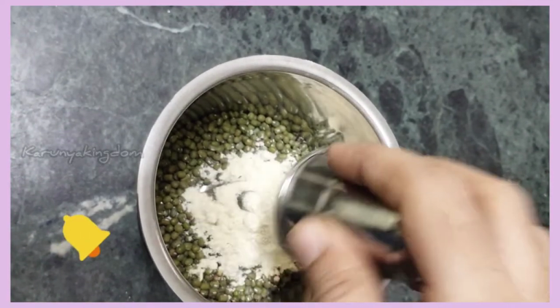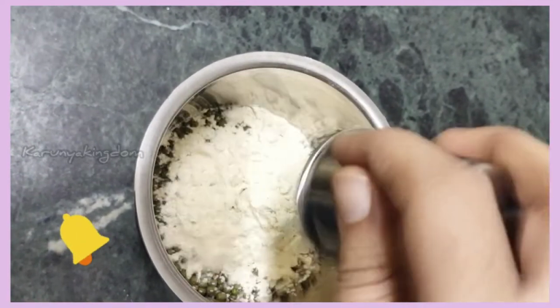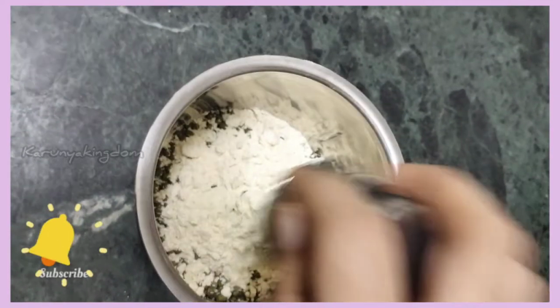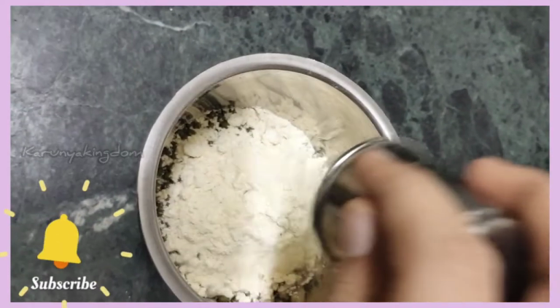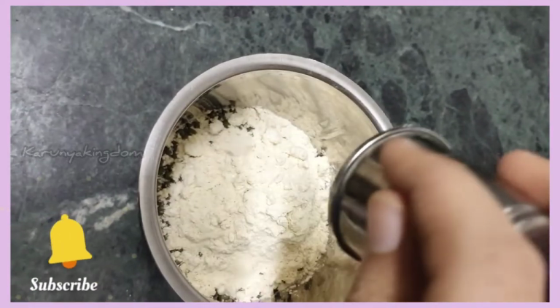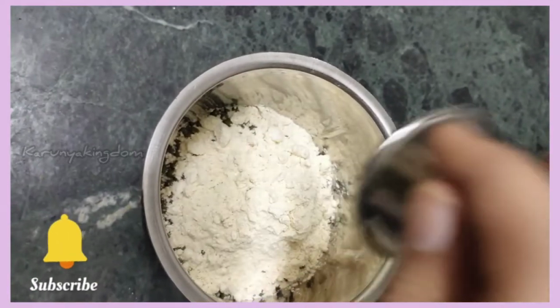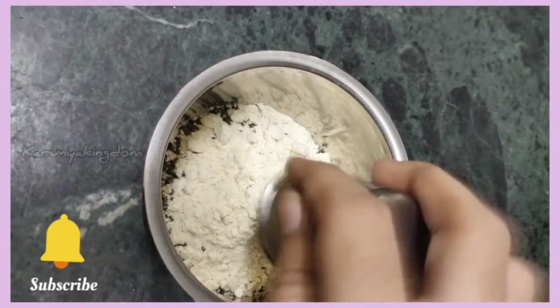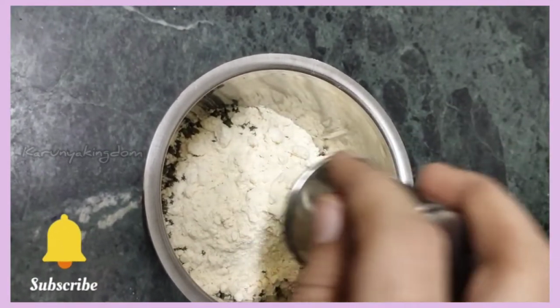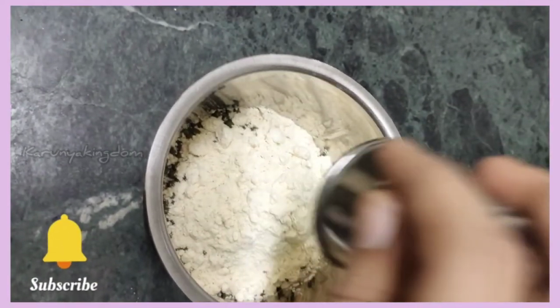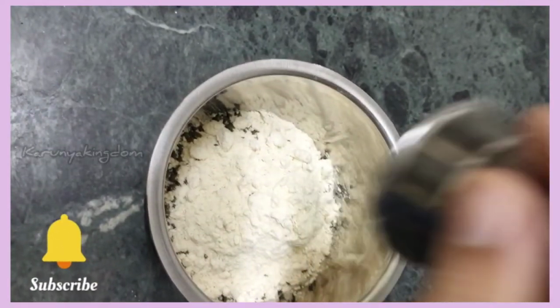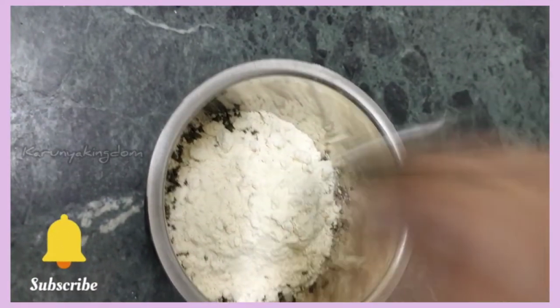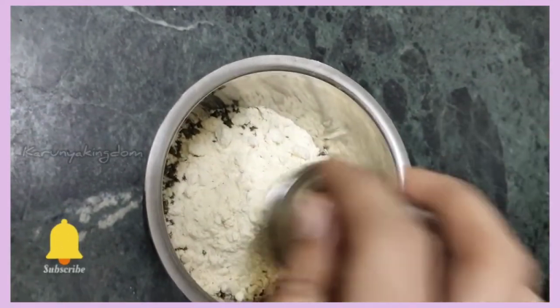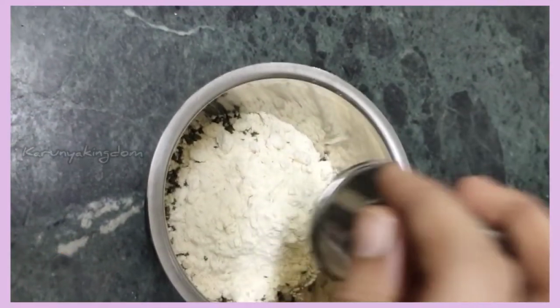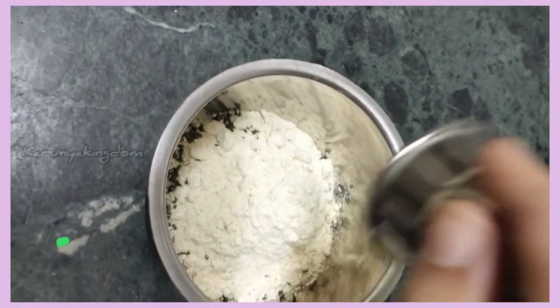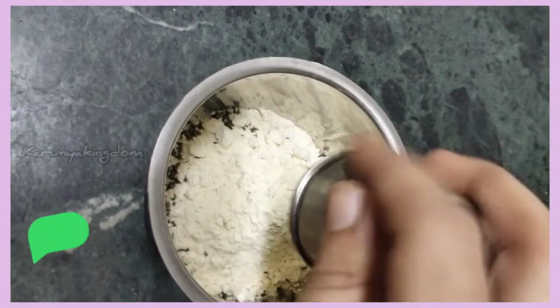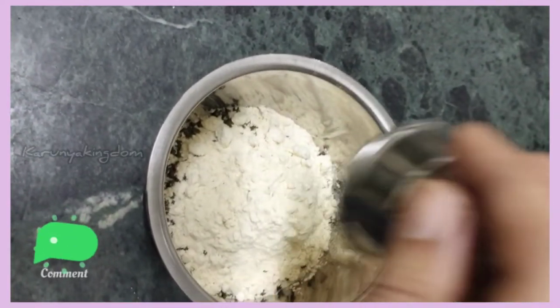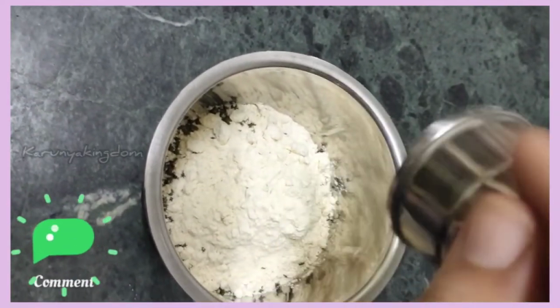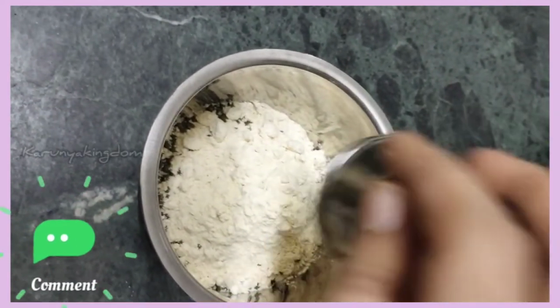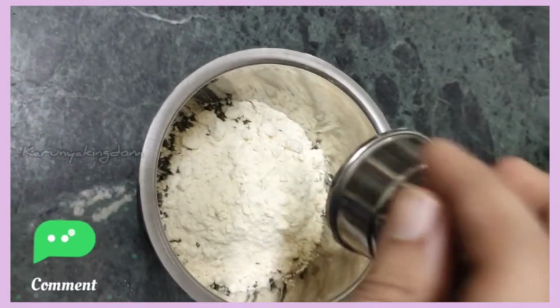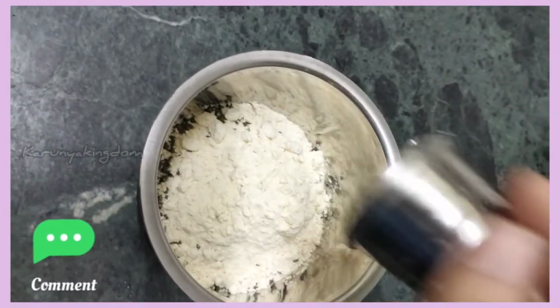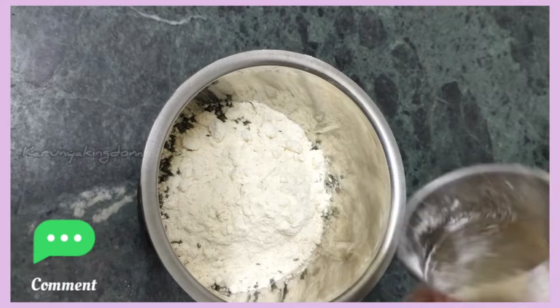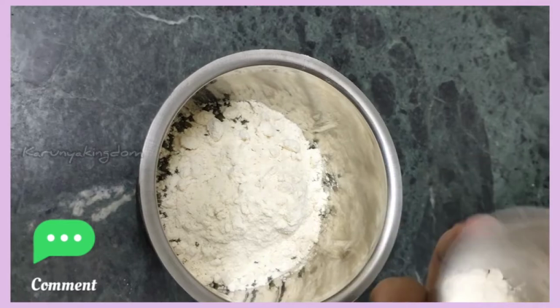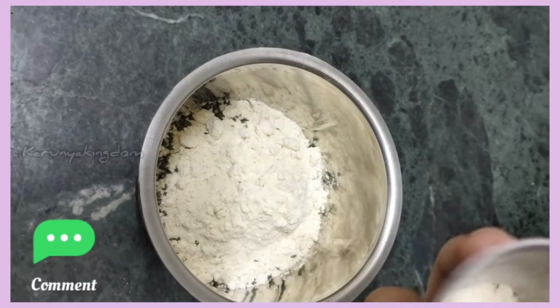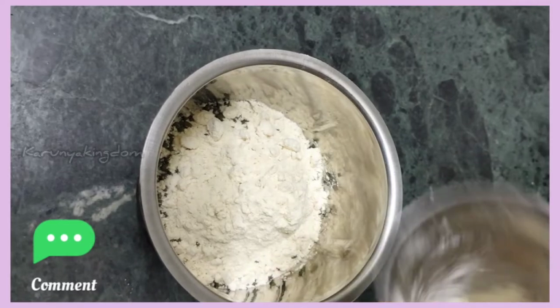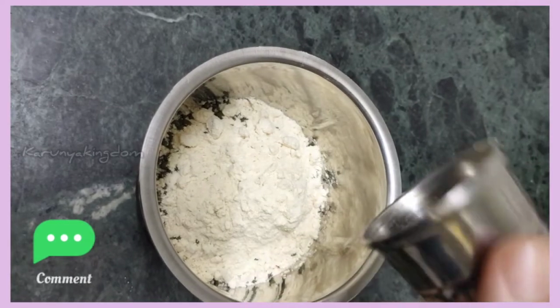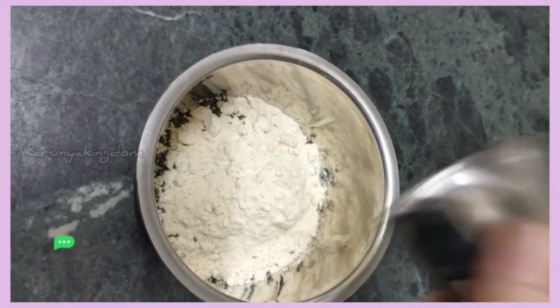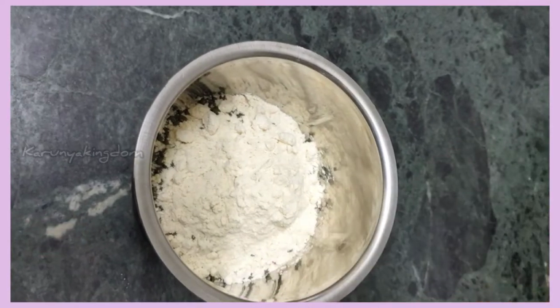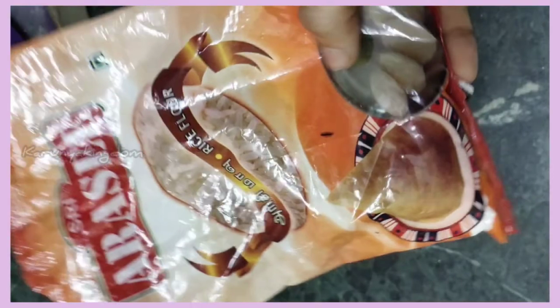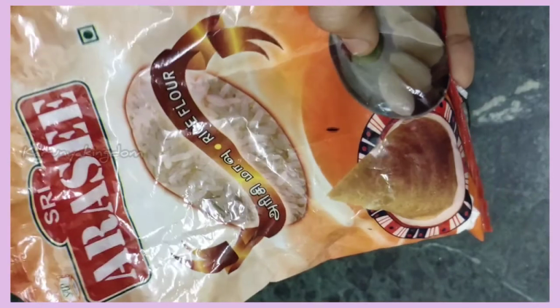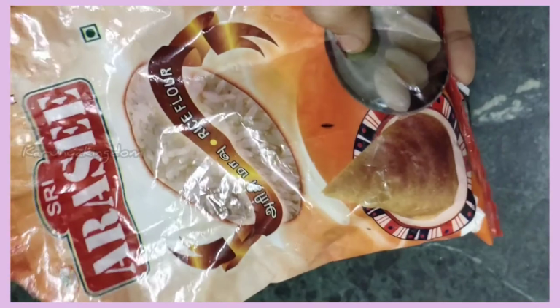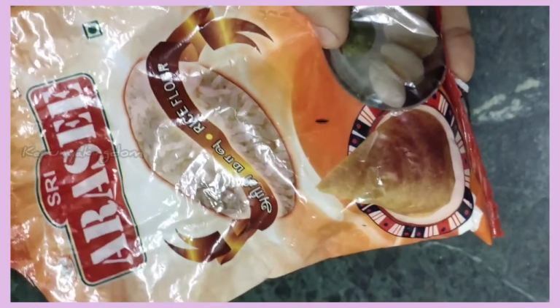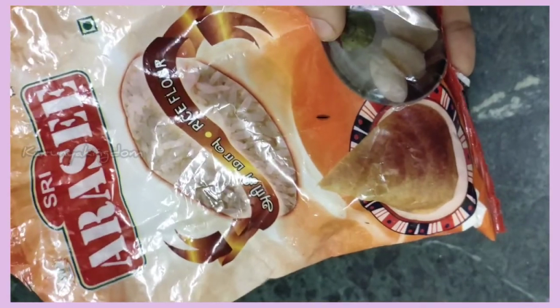Add 1 cup of olive oil. Next, add 1 cup of olive oil.